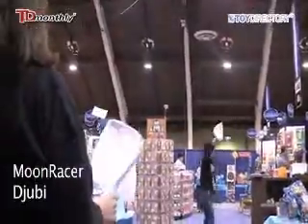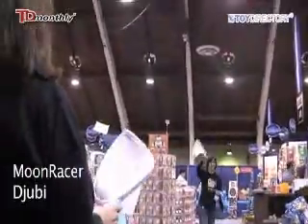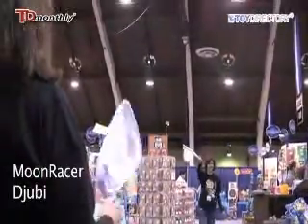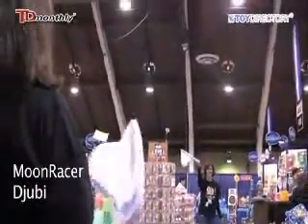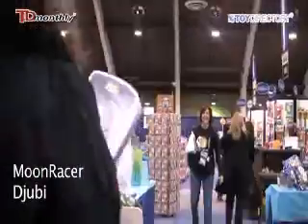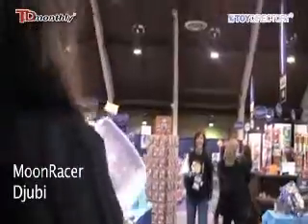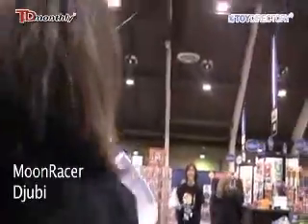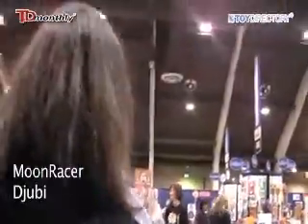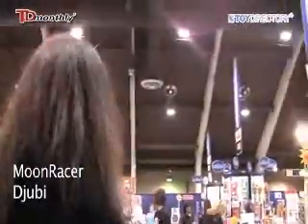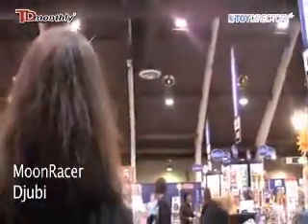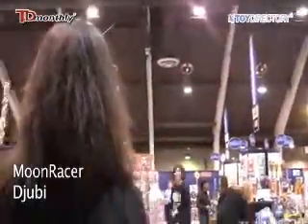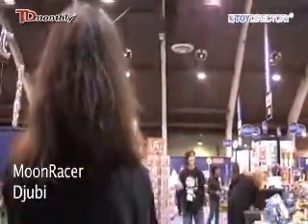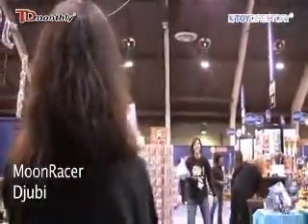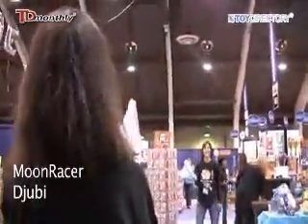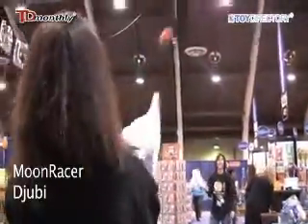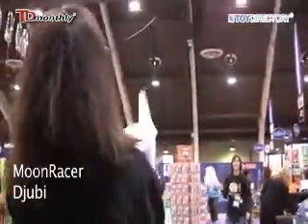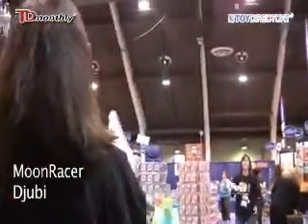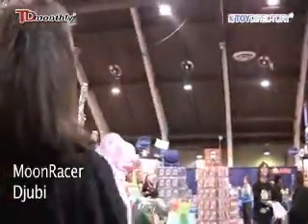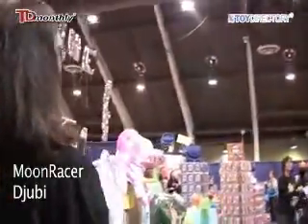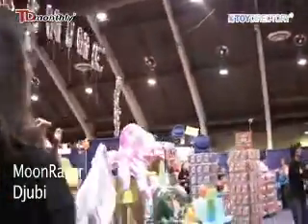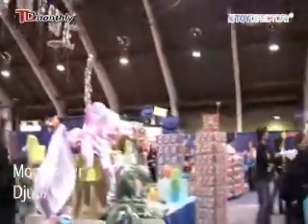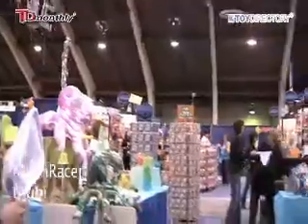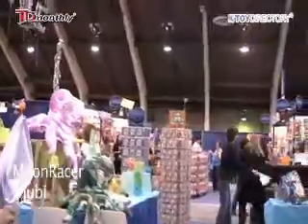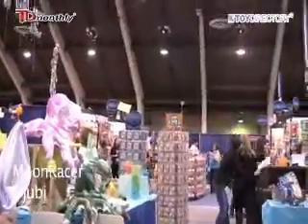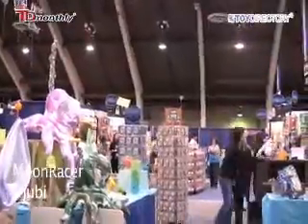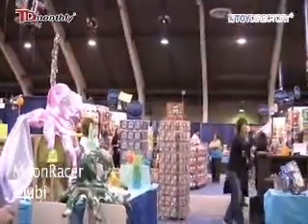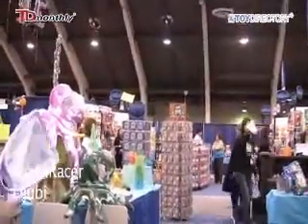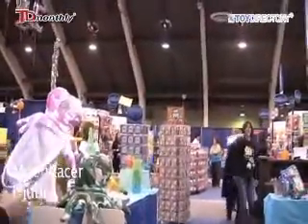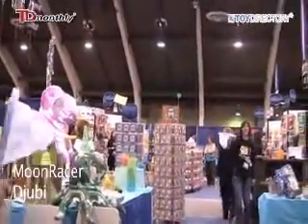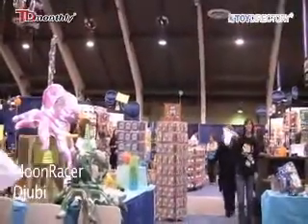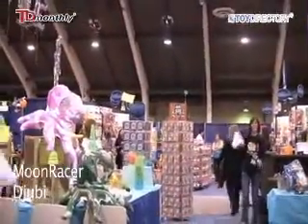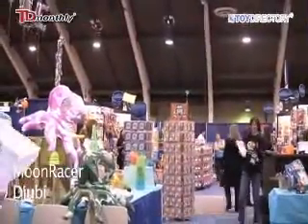Nice catch. So it's good hand-eye coordination. Oh, almost. Oh, nice, nice.